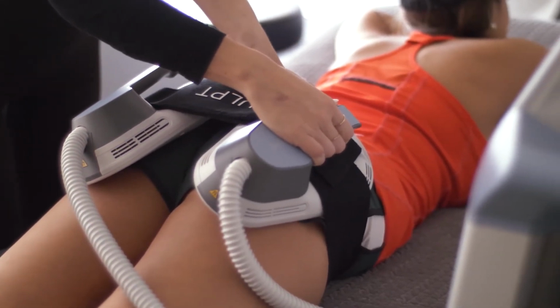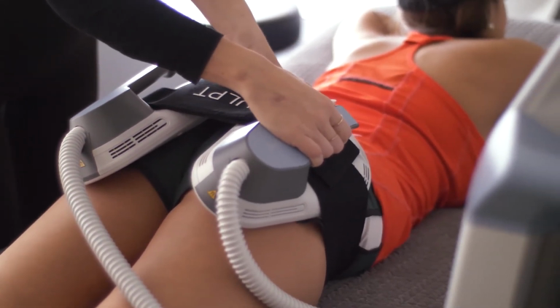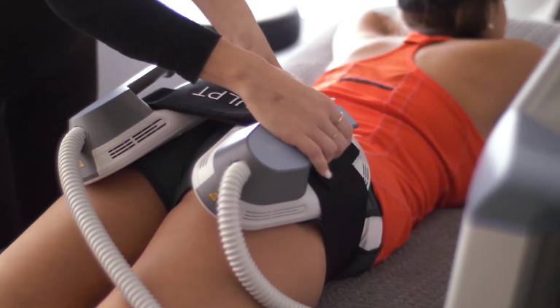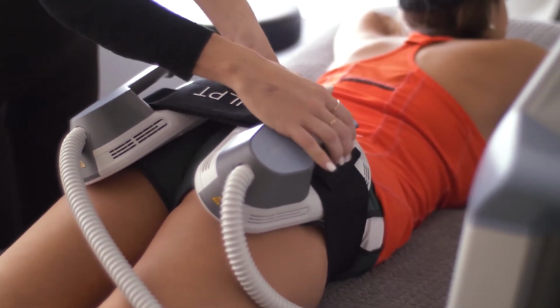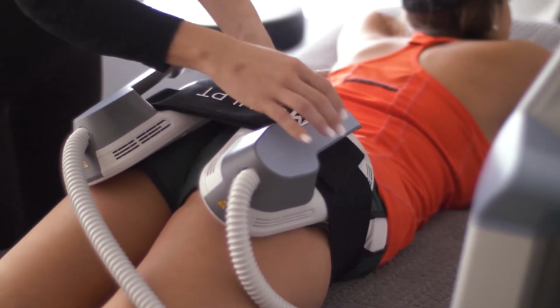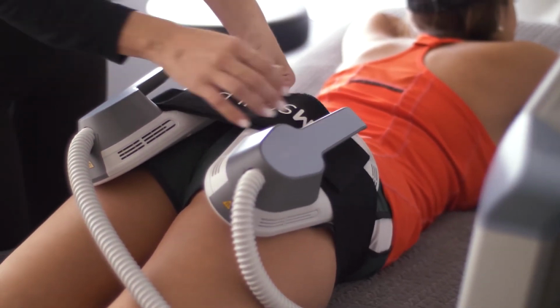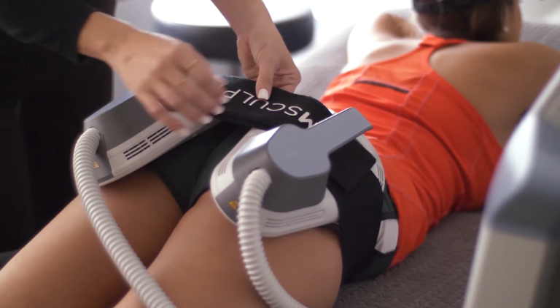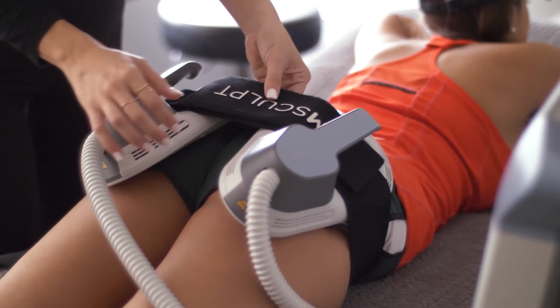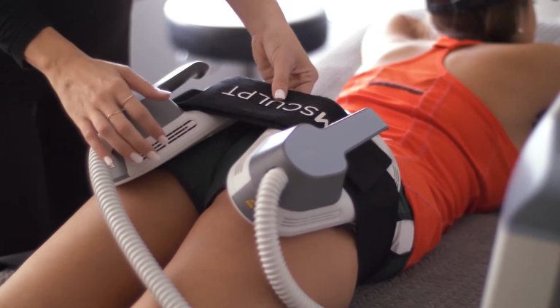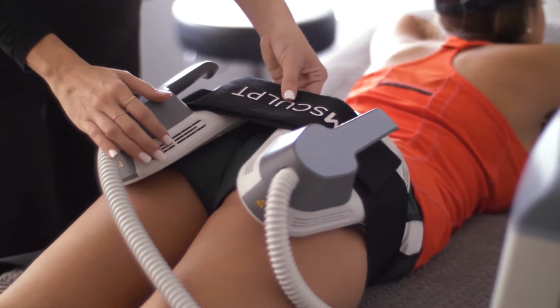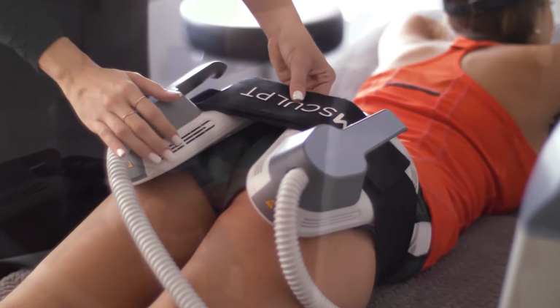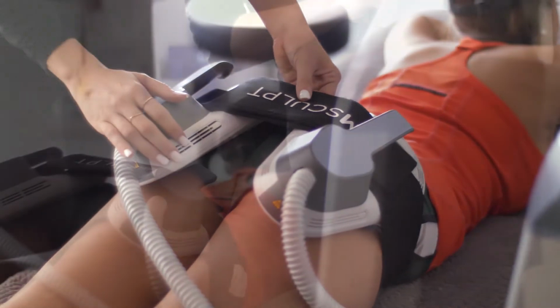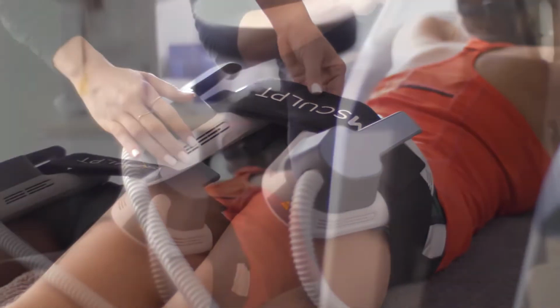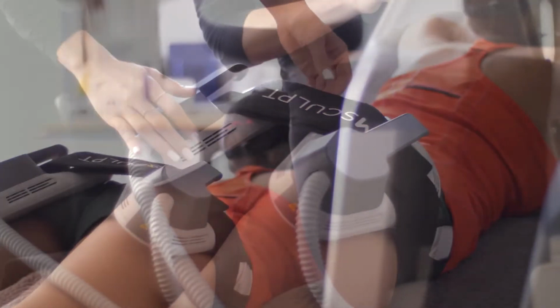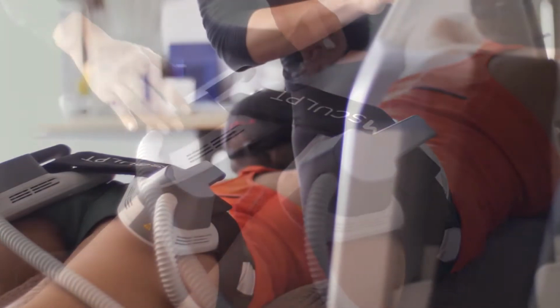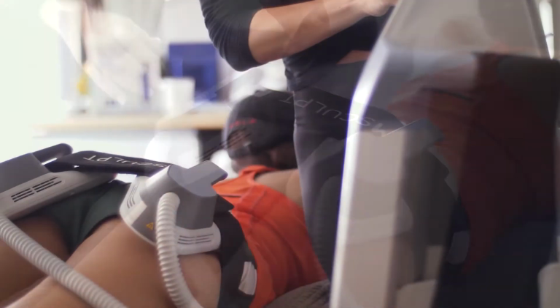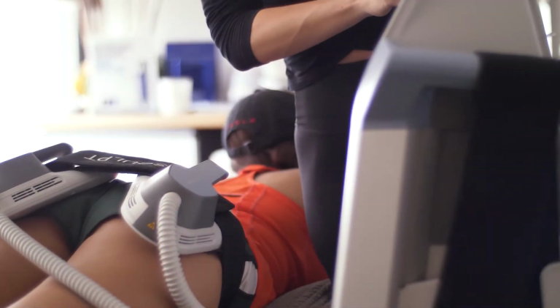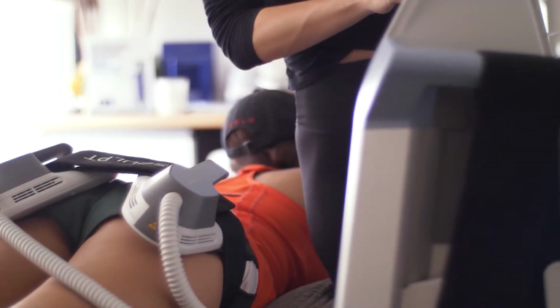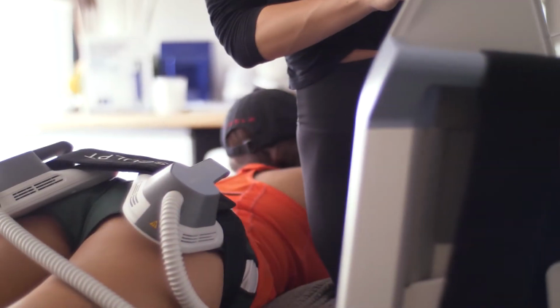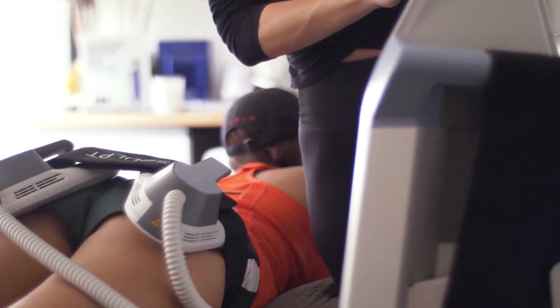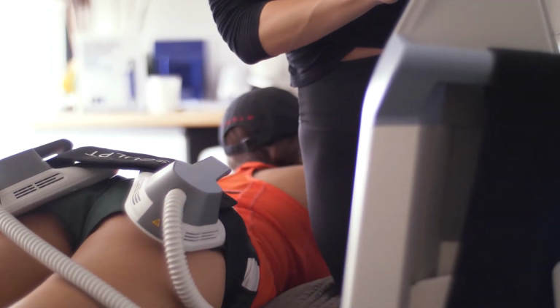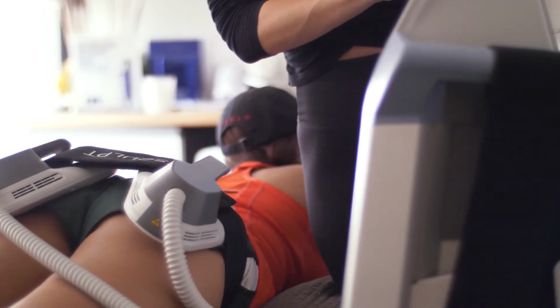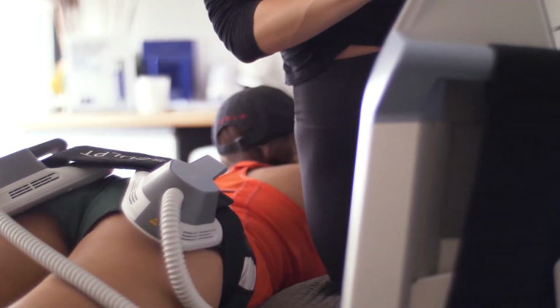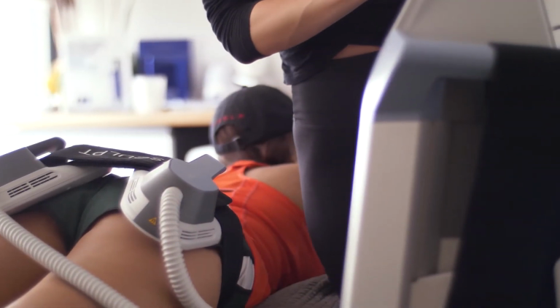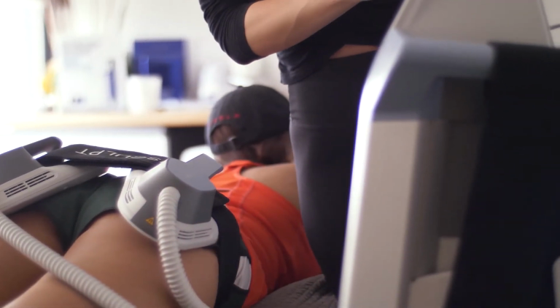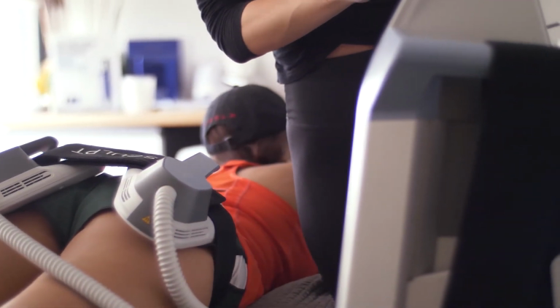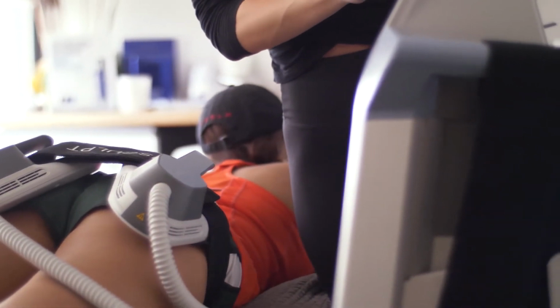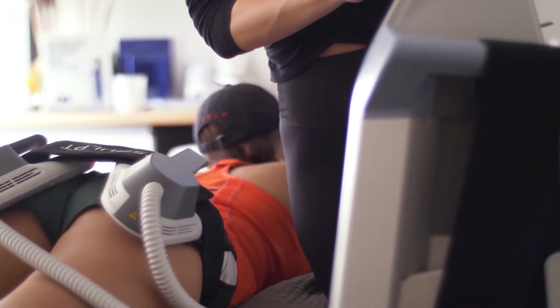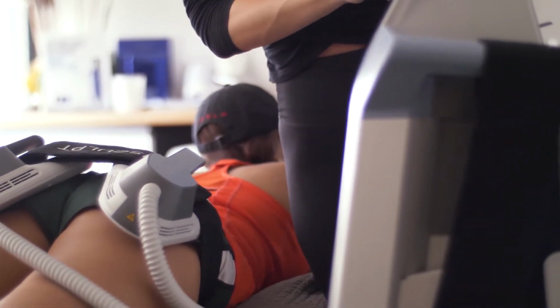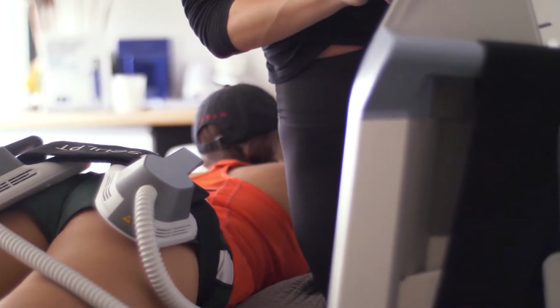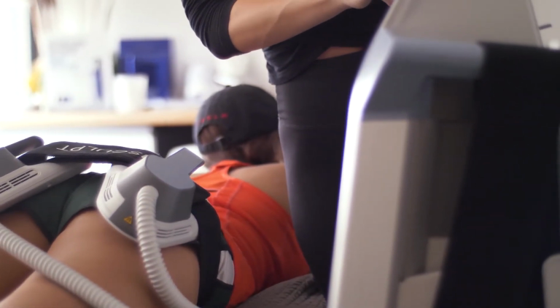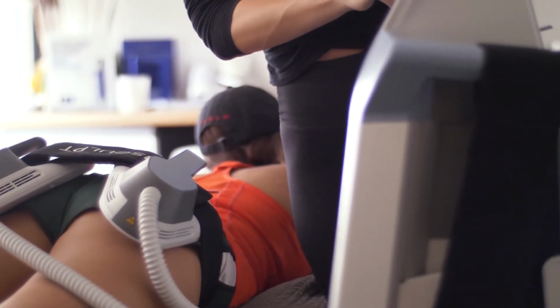You come into the office and we arrange applicators on the muscles of your choice, and each session lasts about 30 minutes.